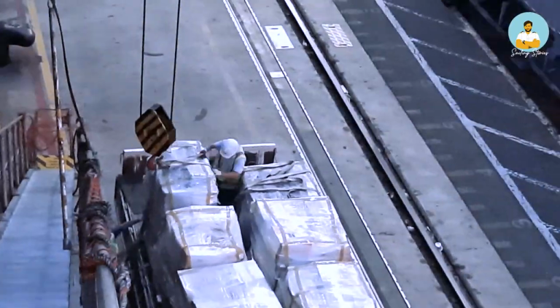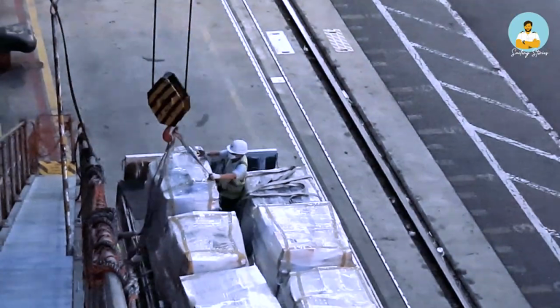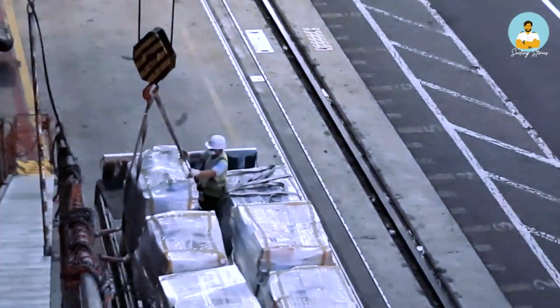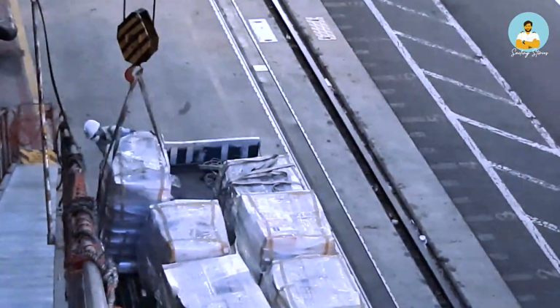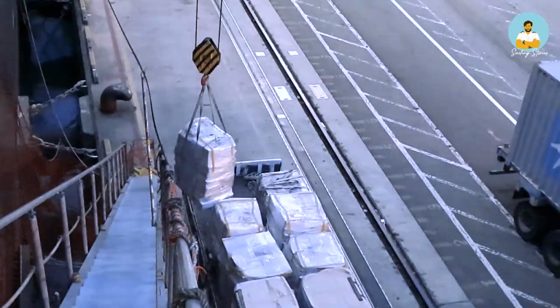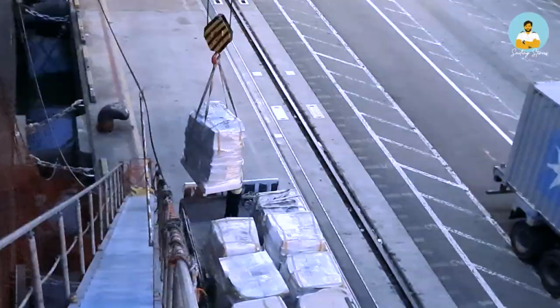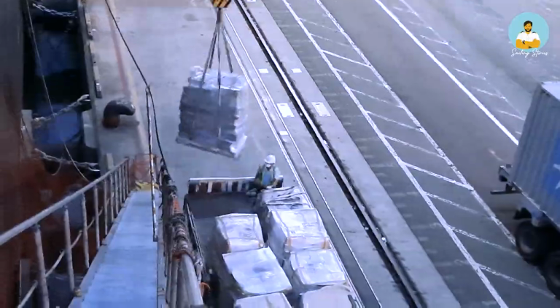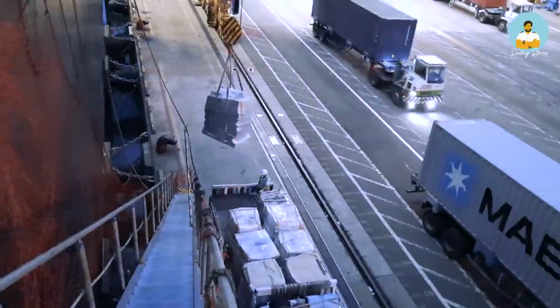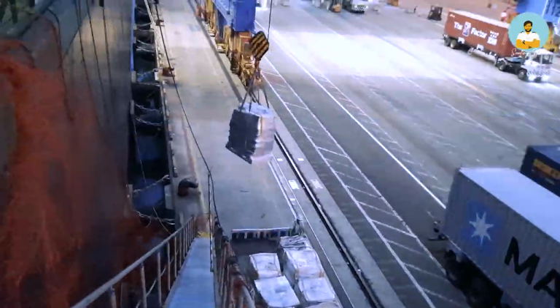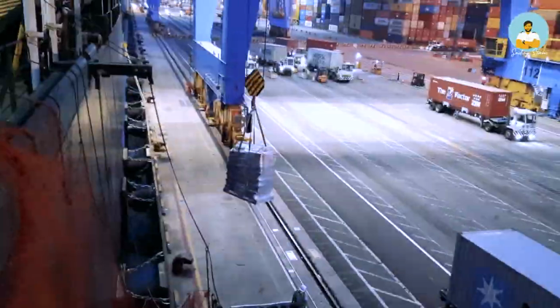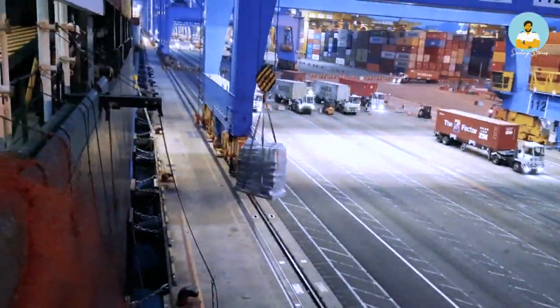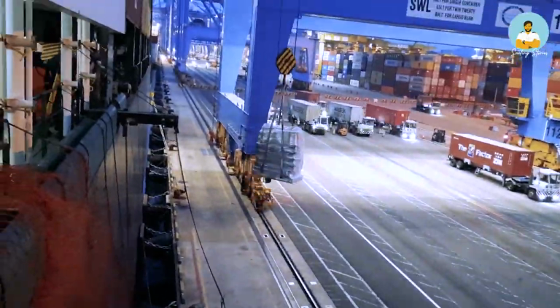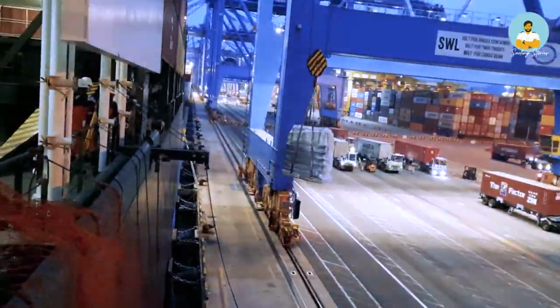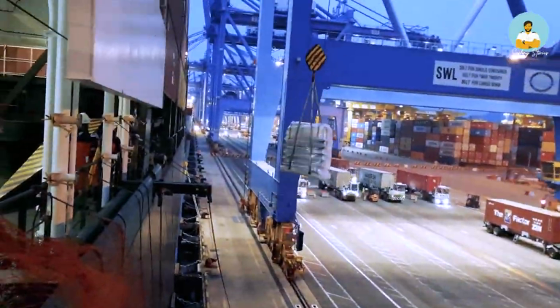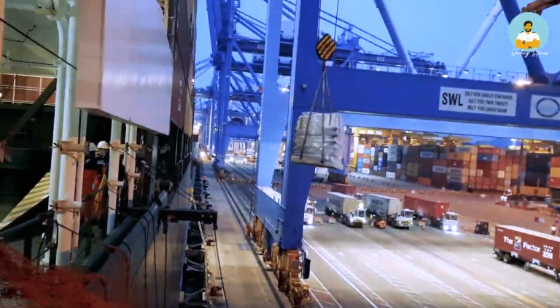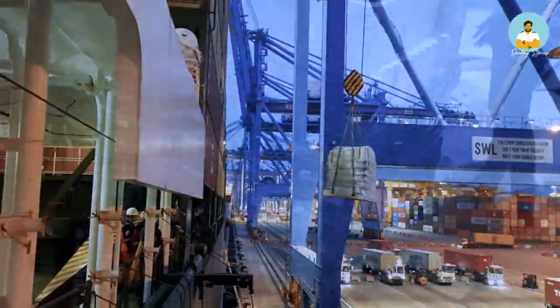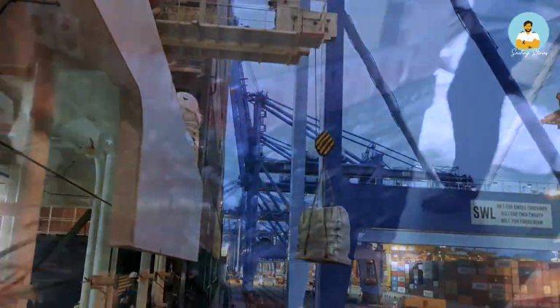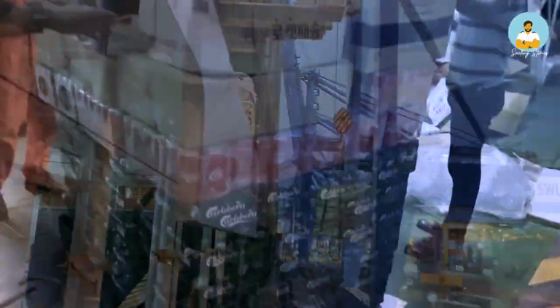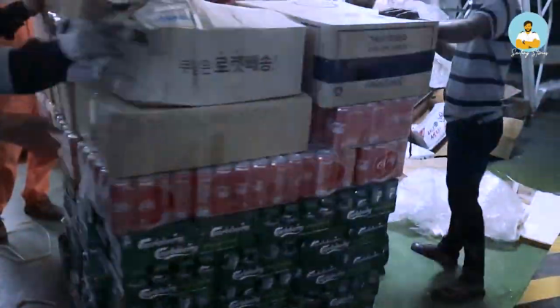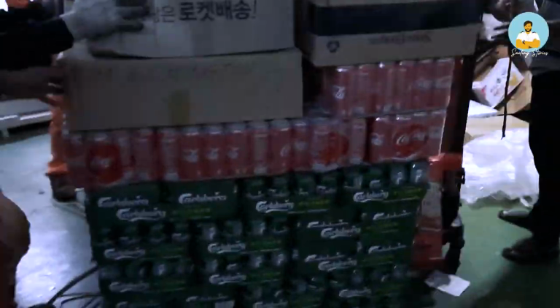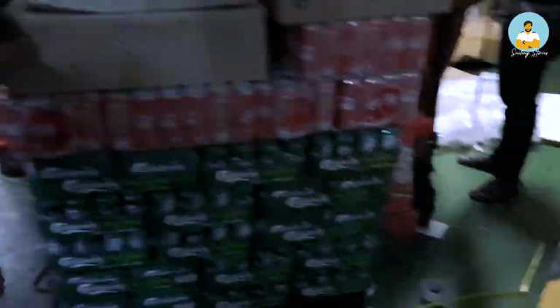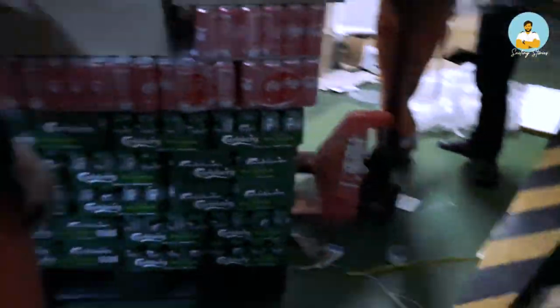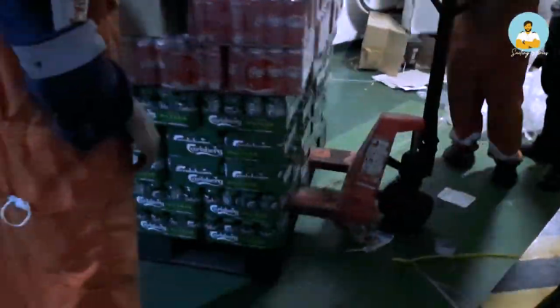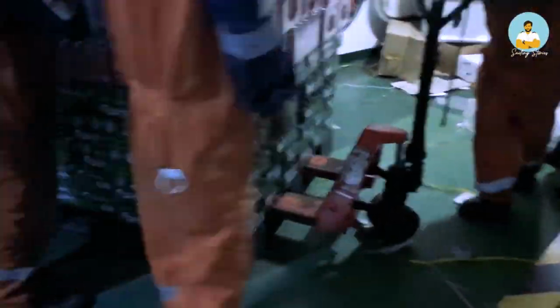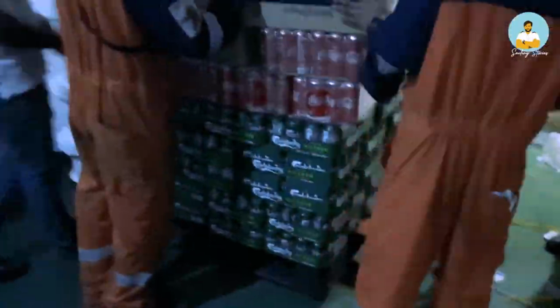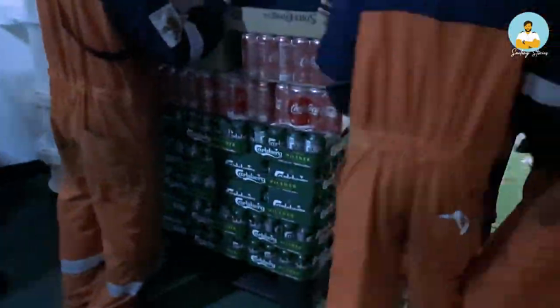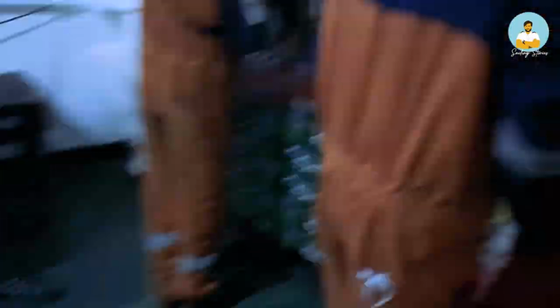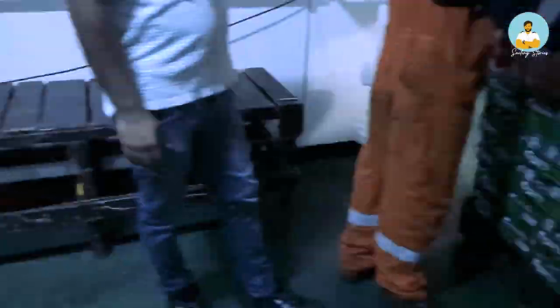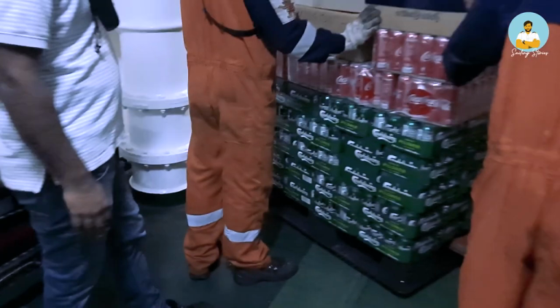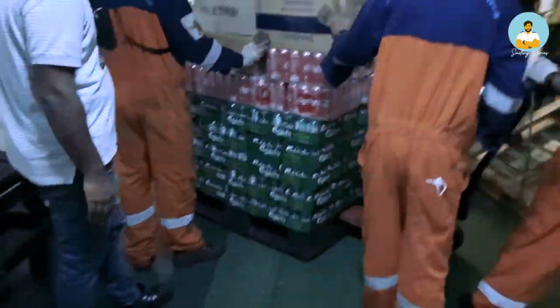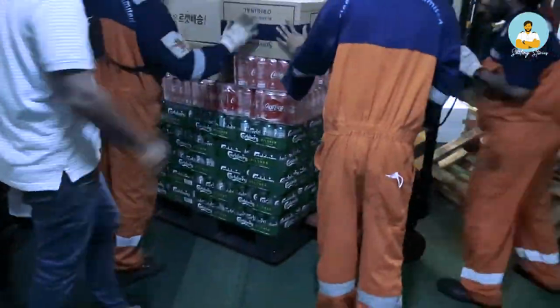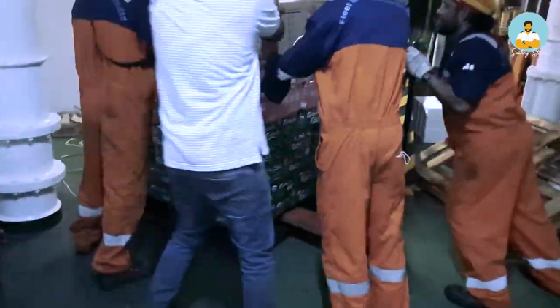In my next video, watch how we pick up food on bollard. Stay tuned, and if you haven't subscribed, subscribe now.